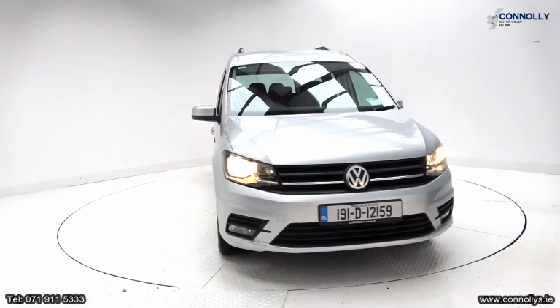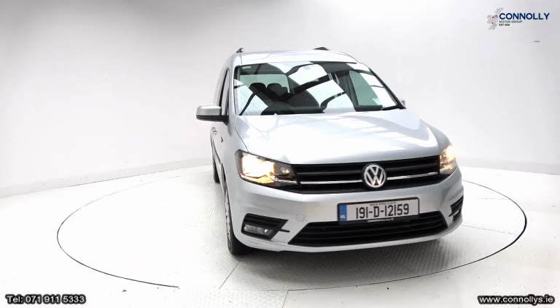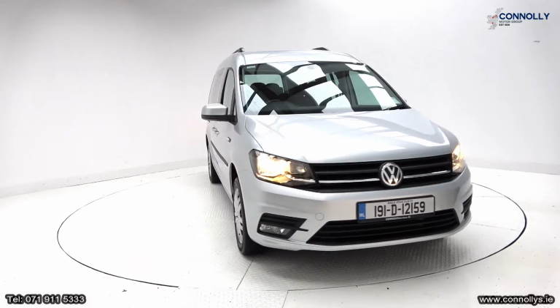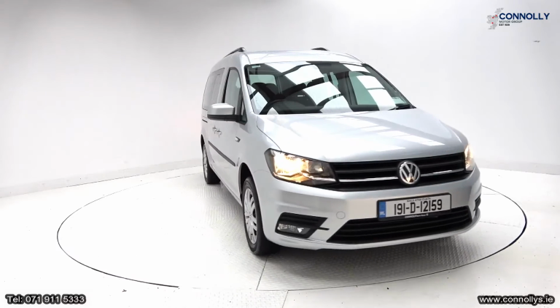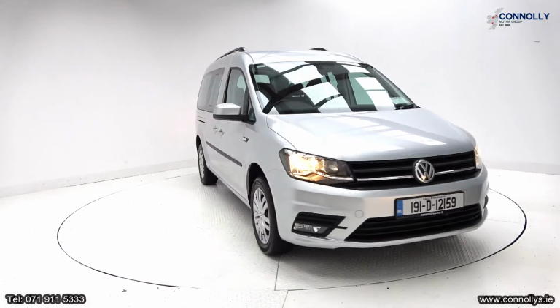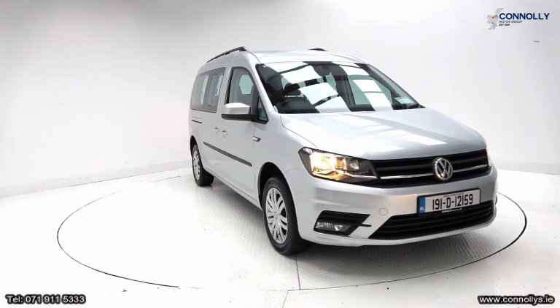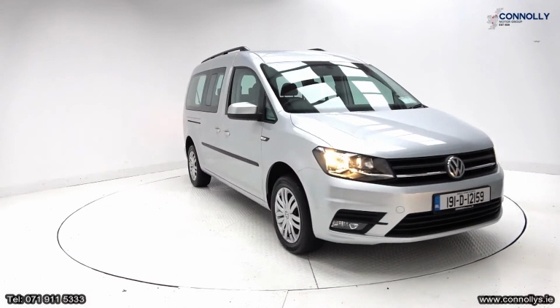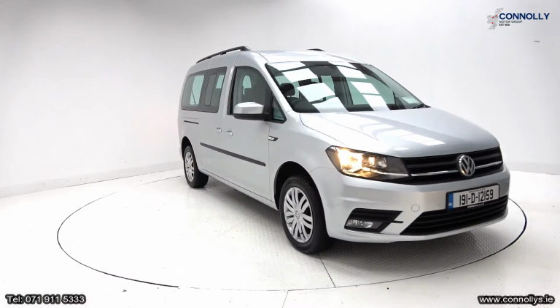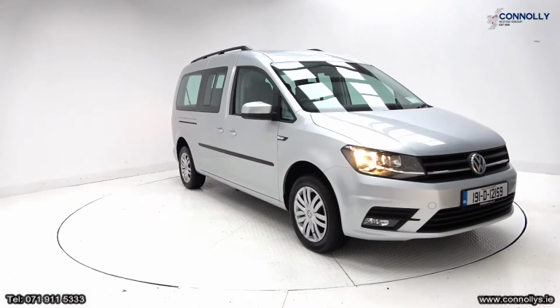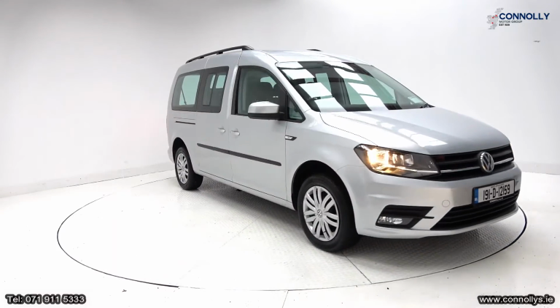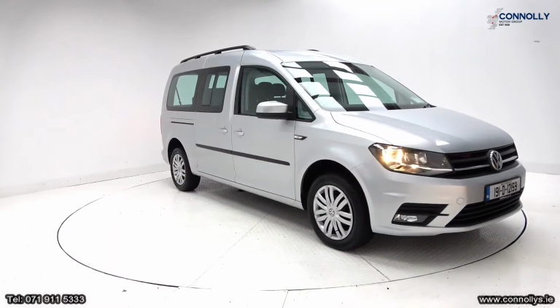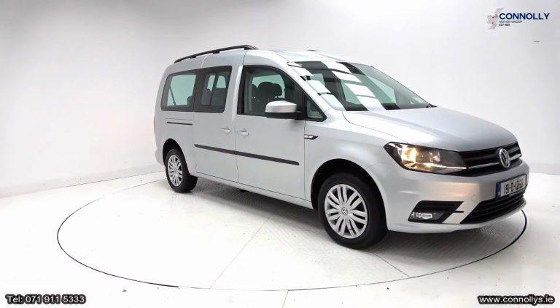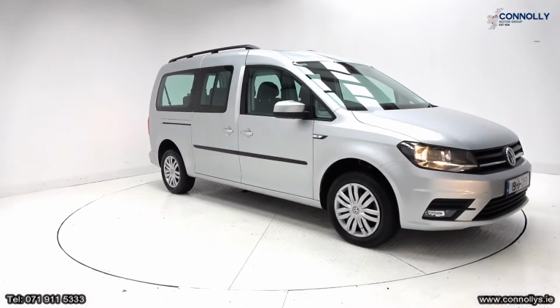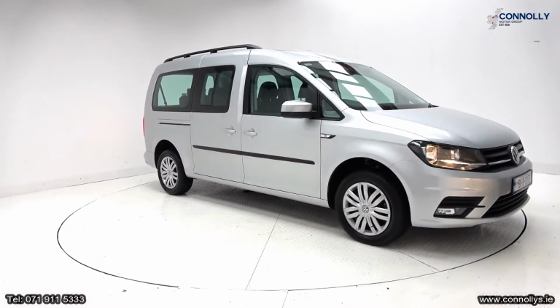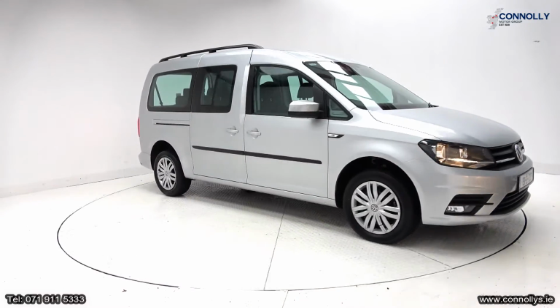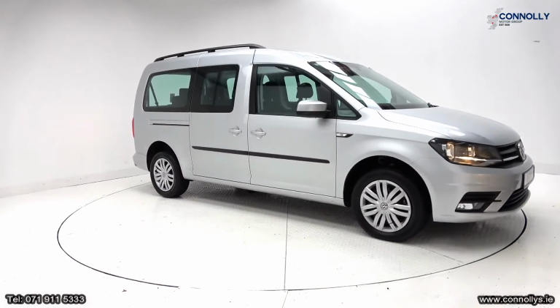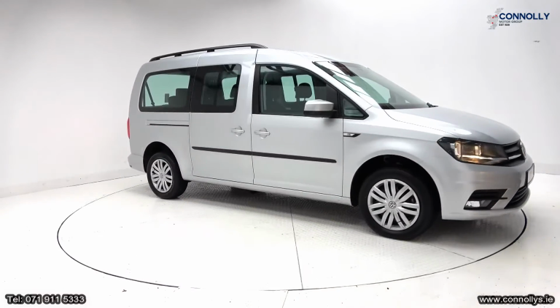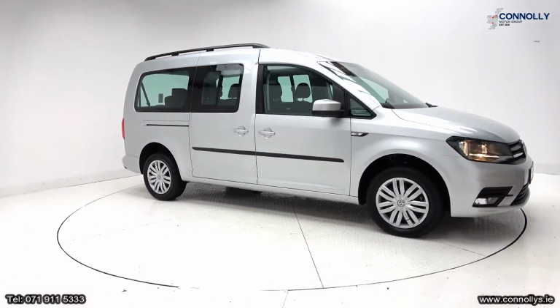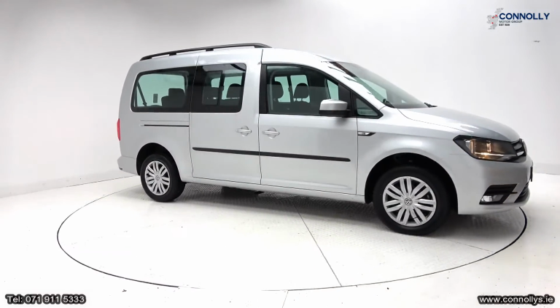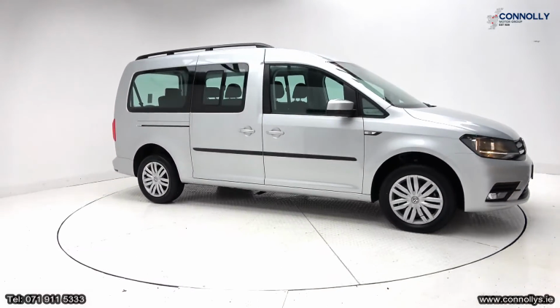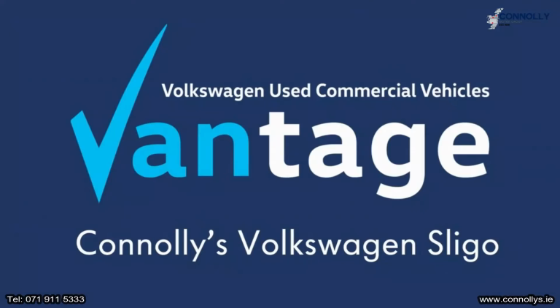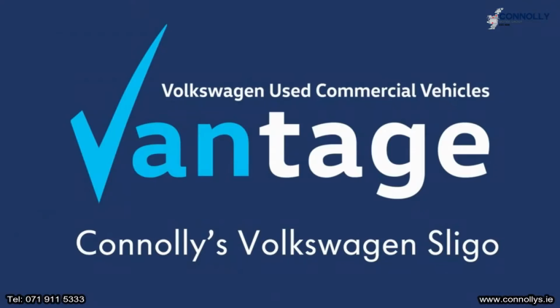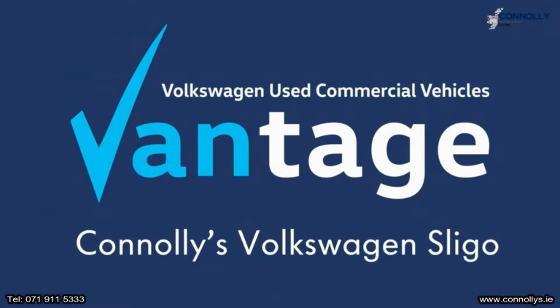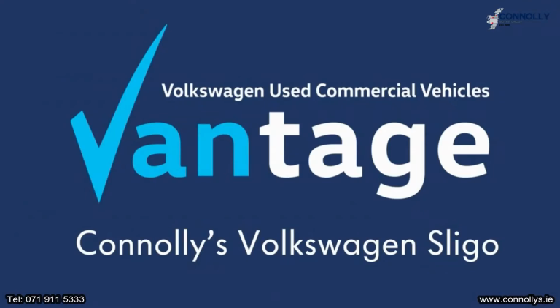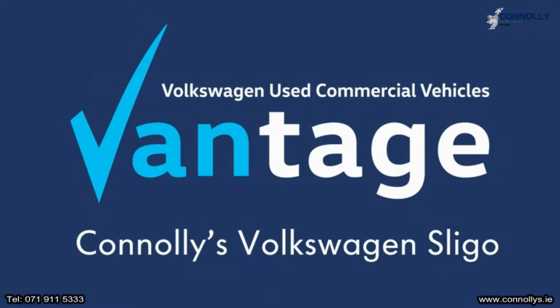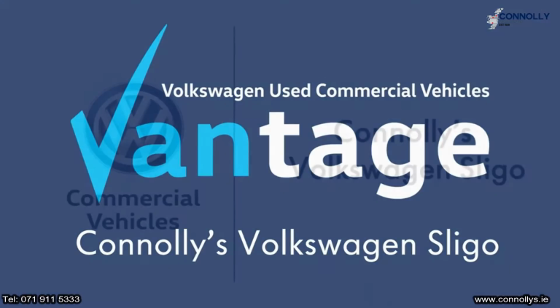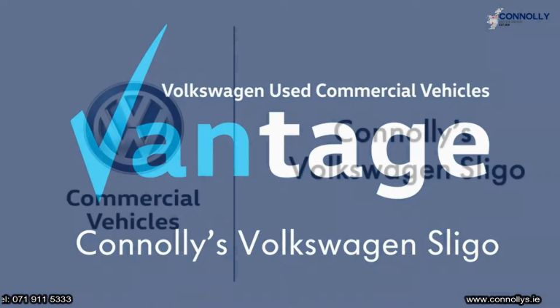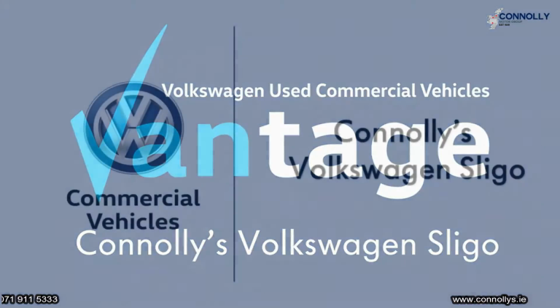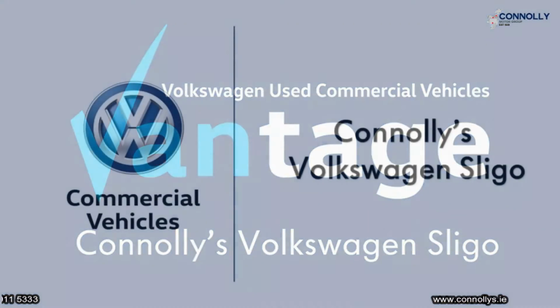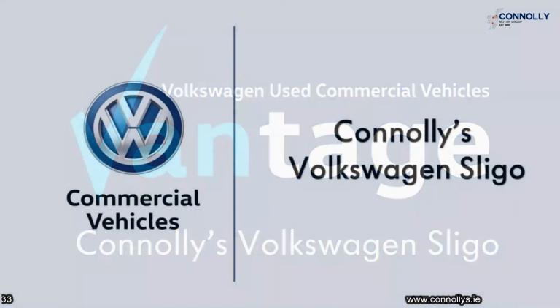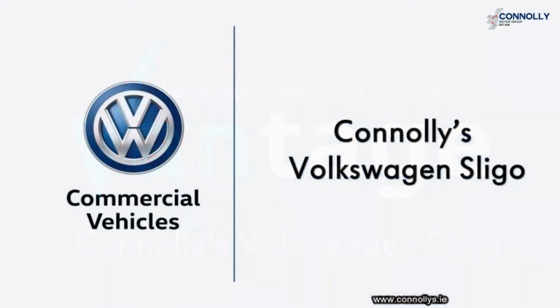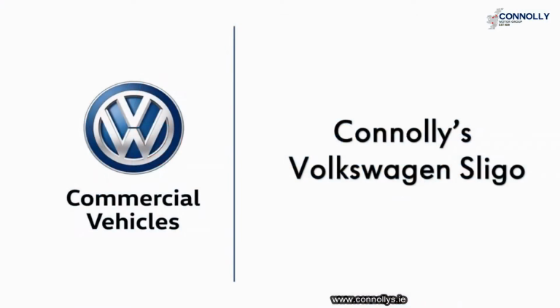For further details or to arrange a test drive, please call us on 071-911-5333.